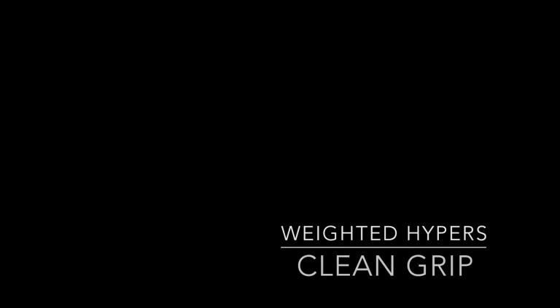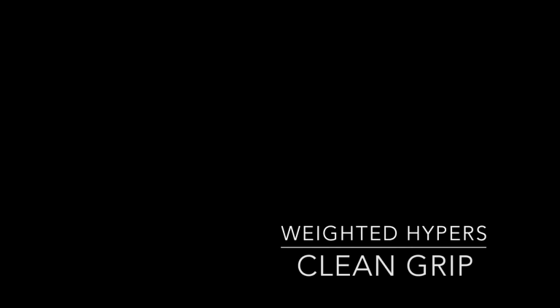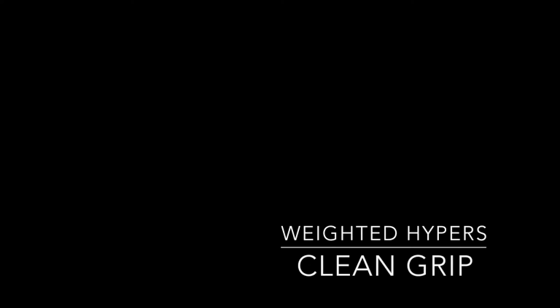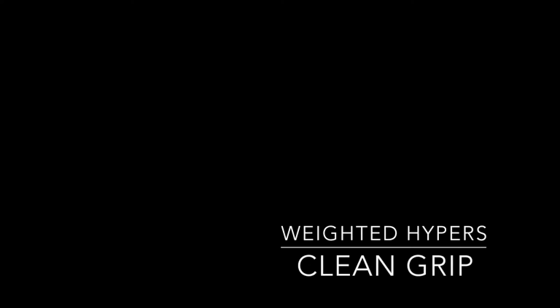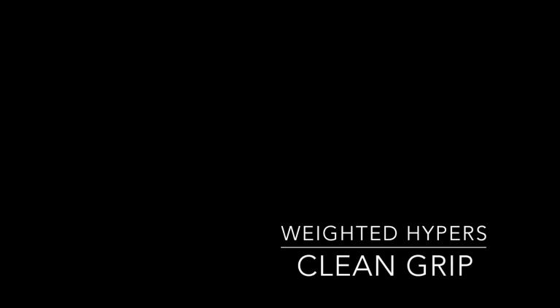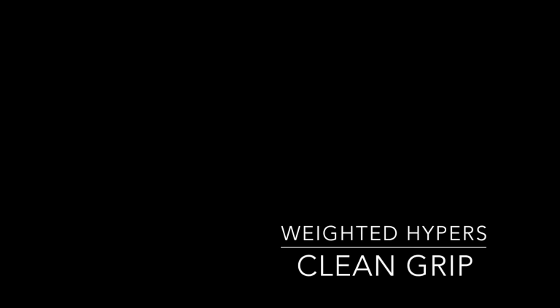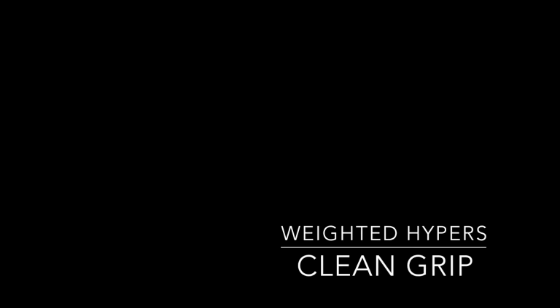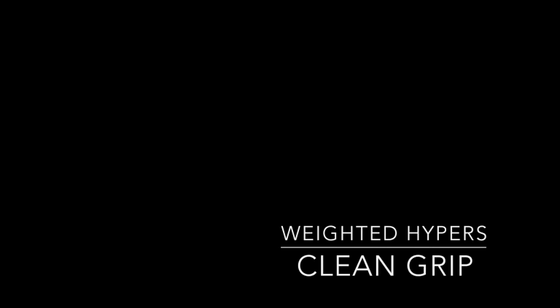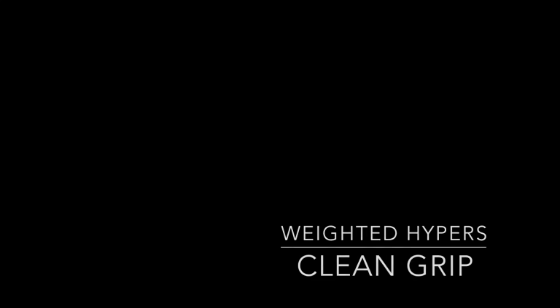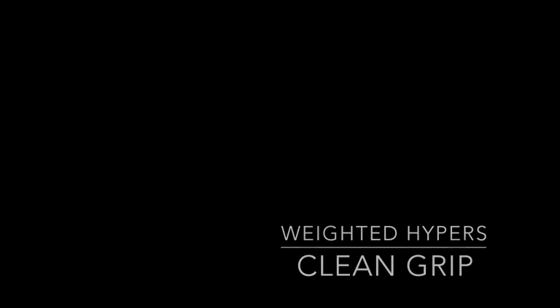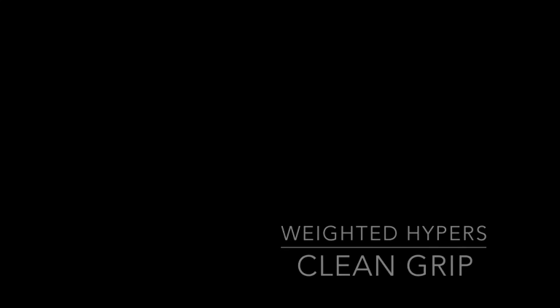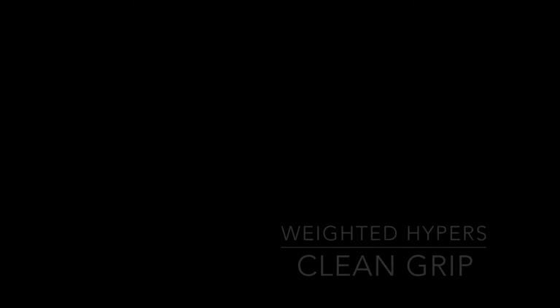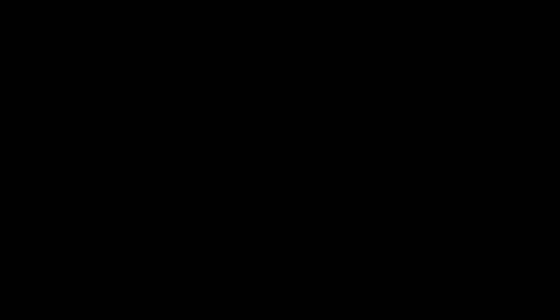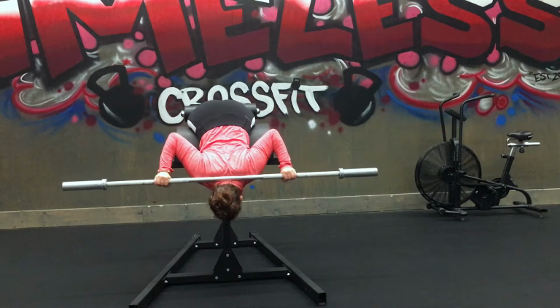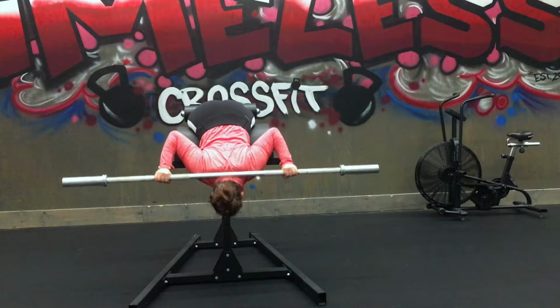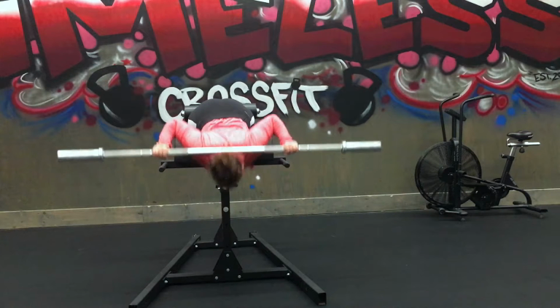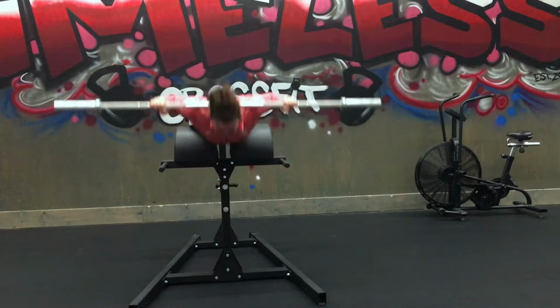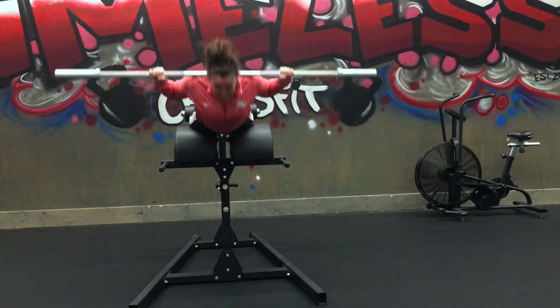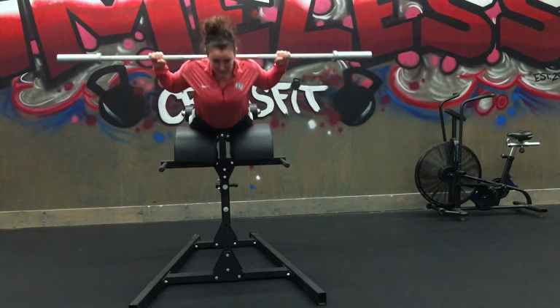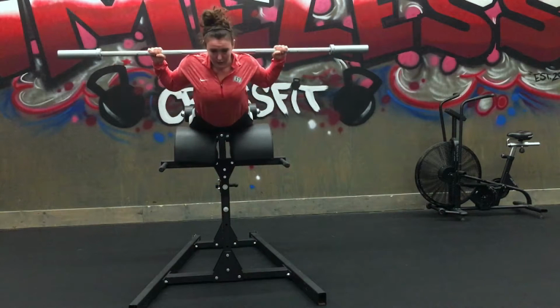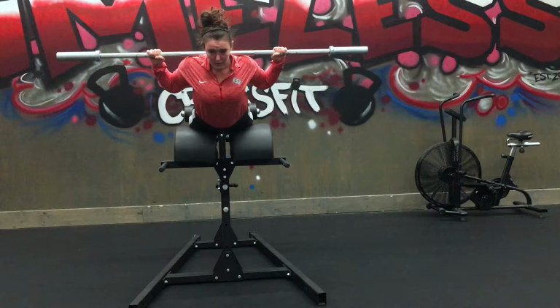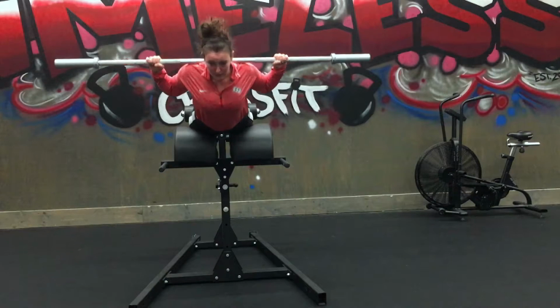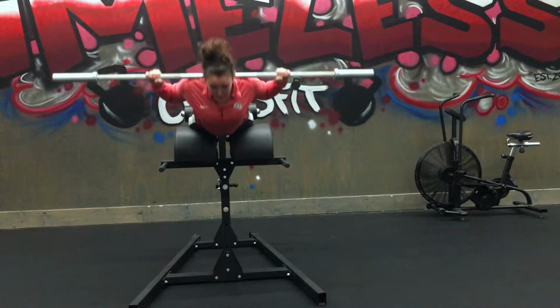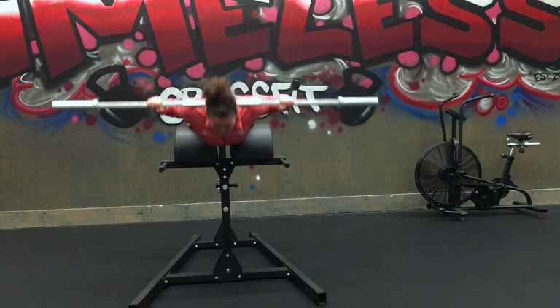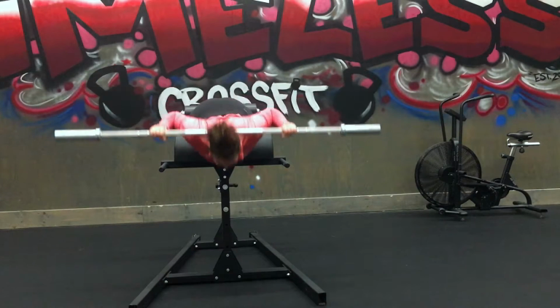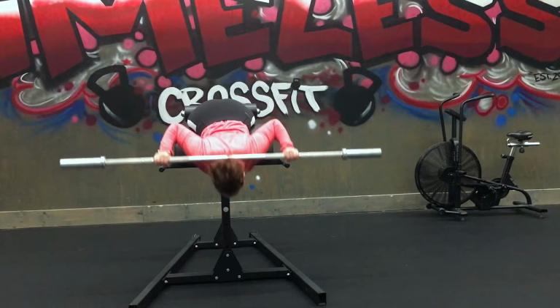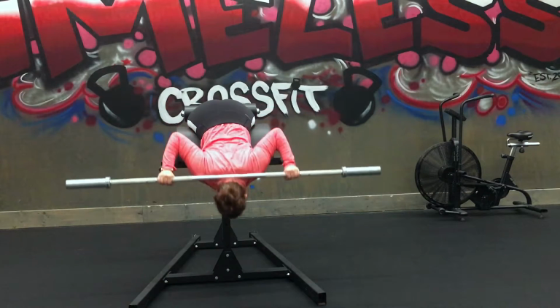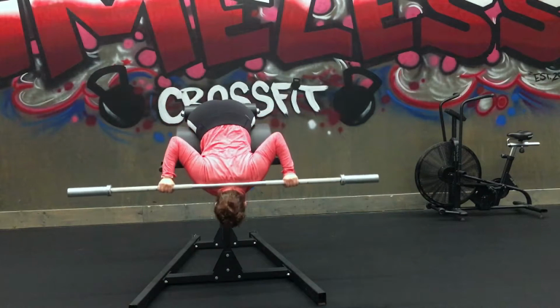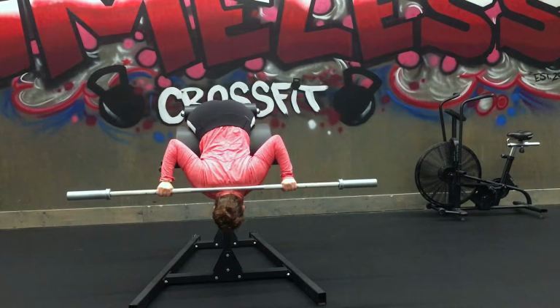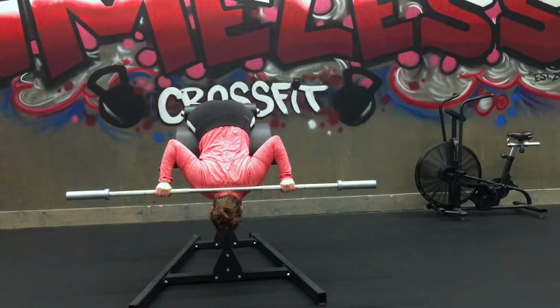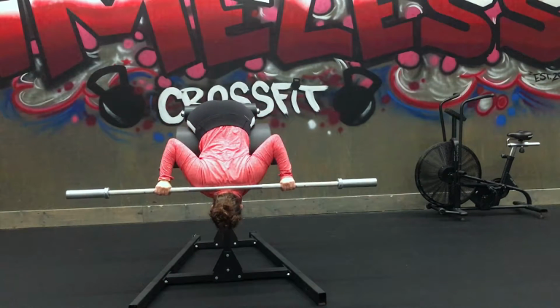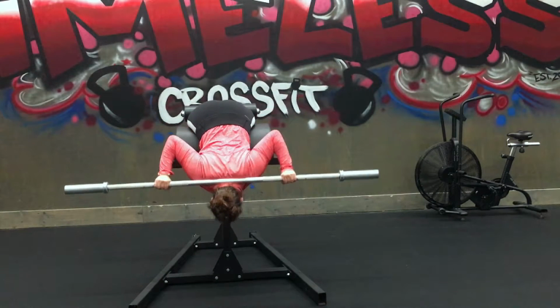Weighted hypers in a clean grip. Your hand should be in a closed, pronated, clean grip.